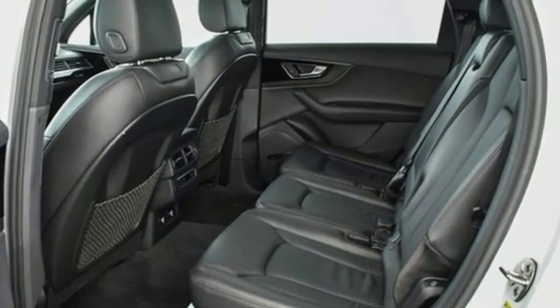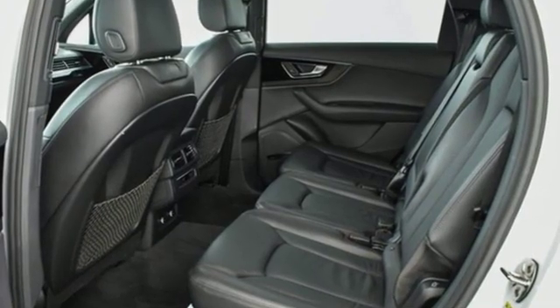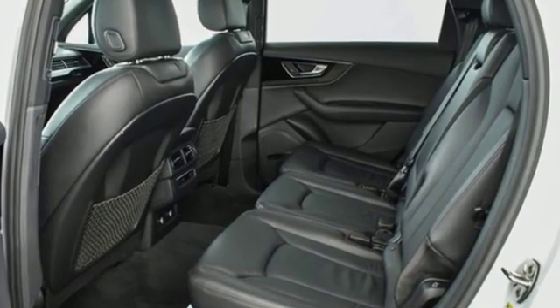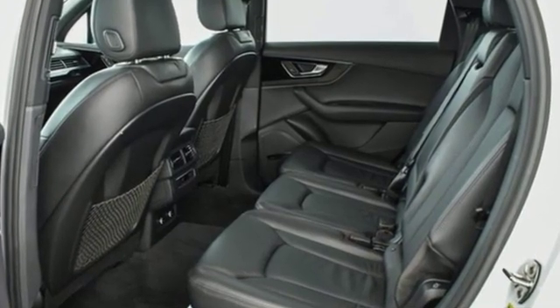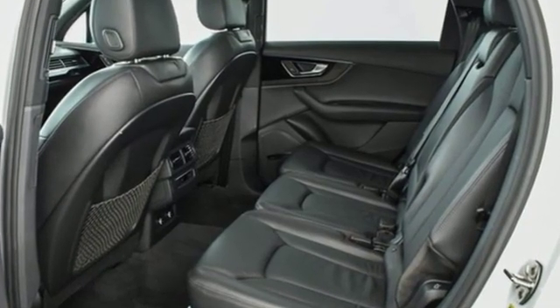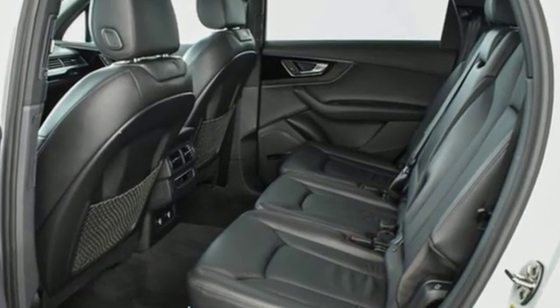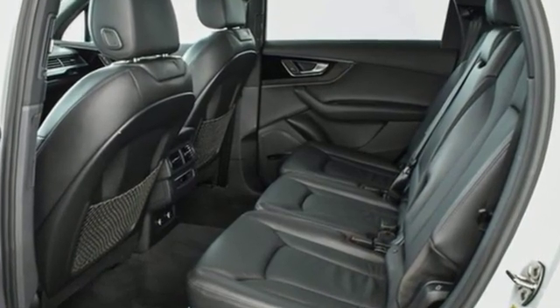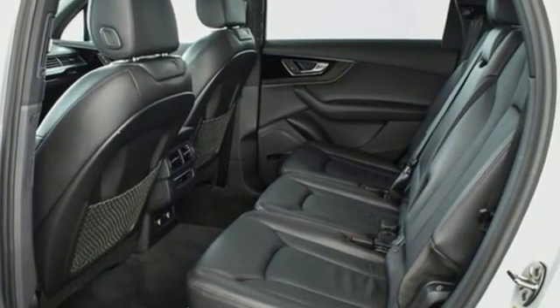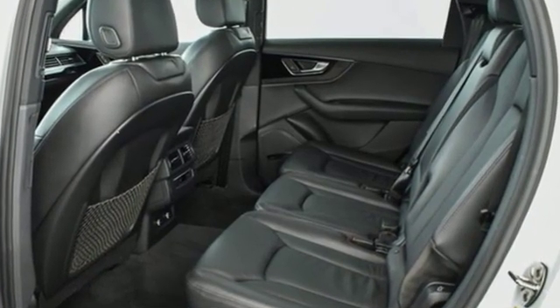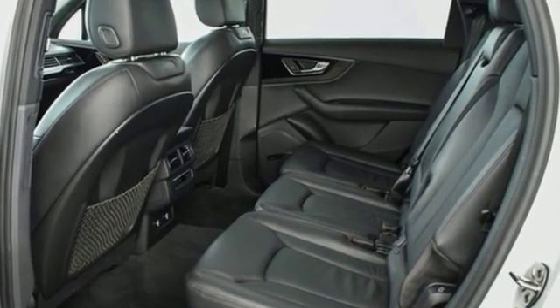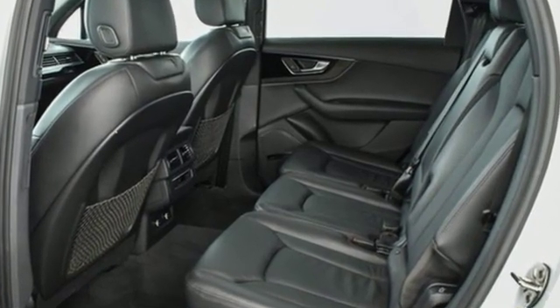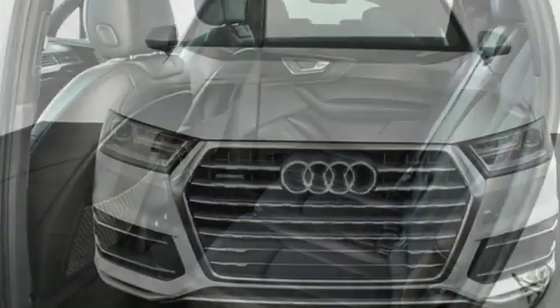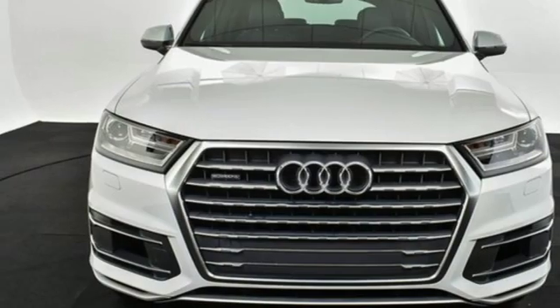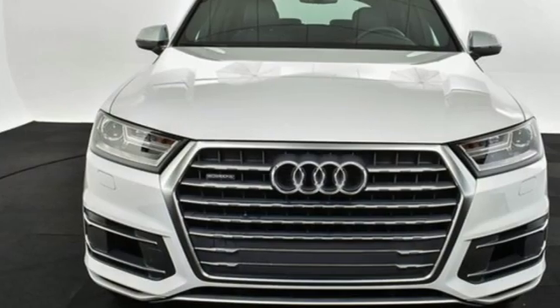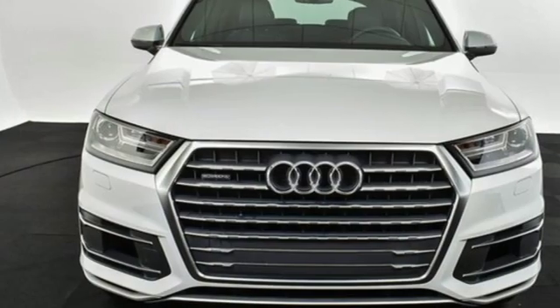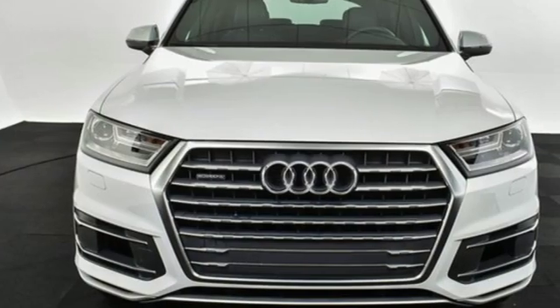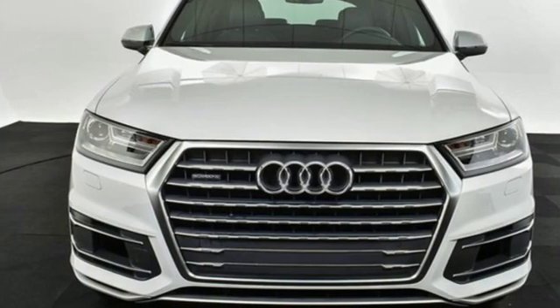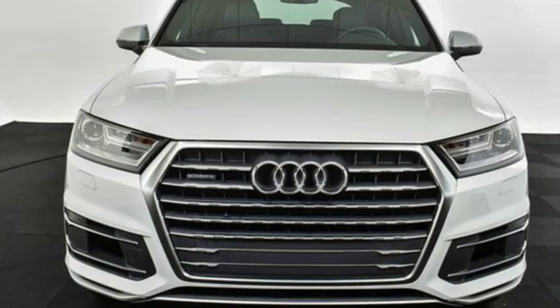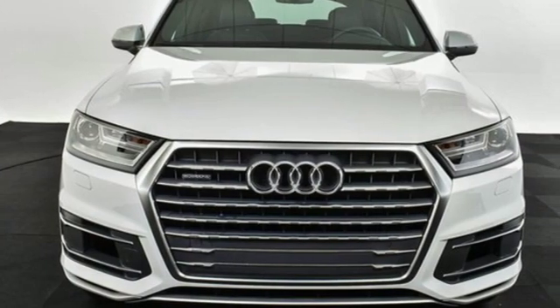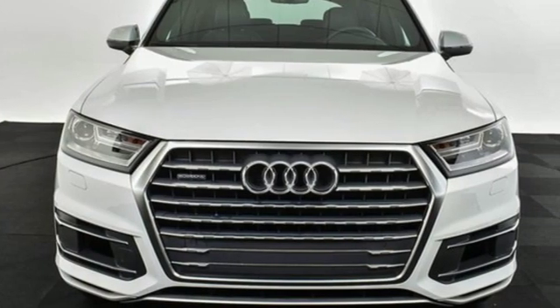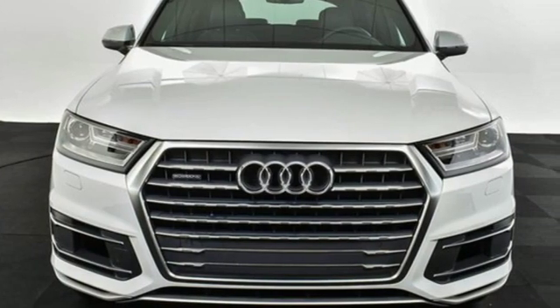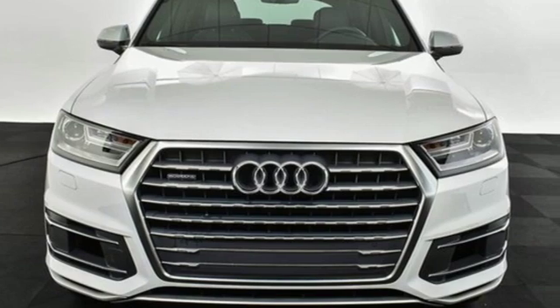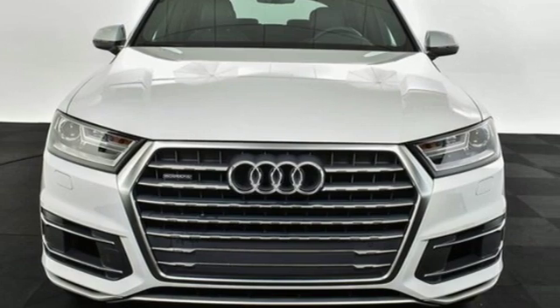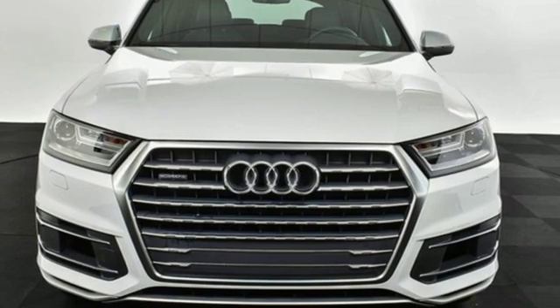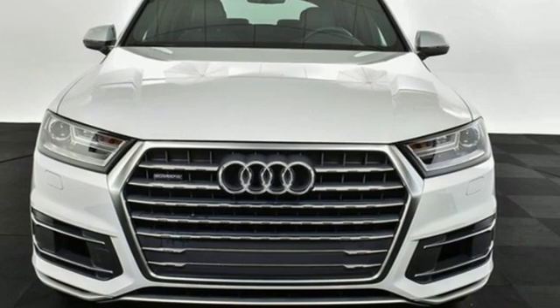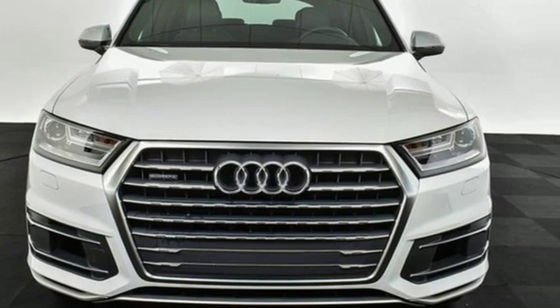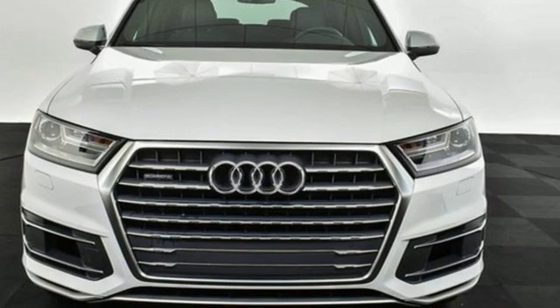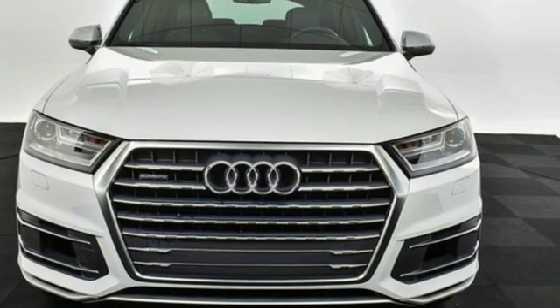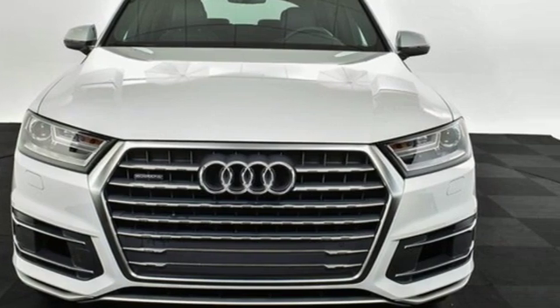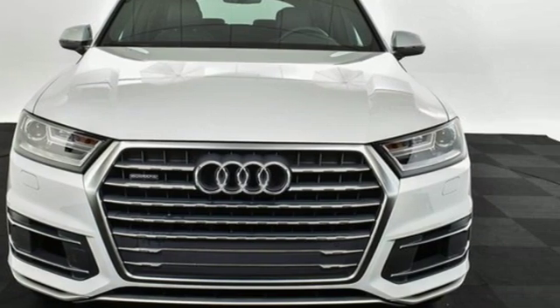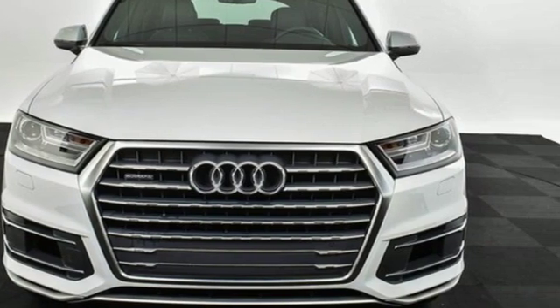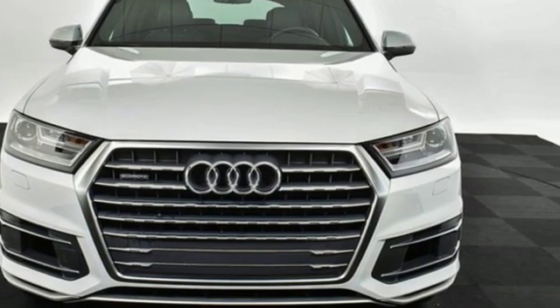When you drive an Audi, the design and performance make sure you stand out in a crowd. Take it for a test drive today.